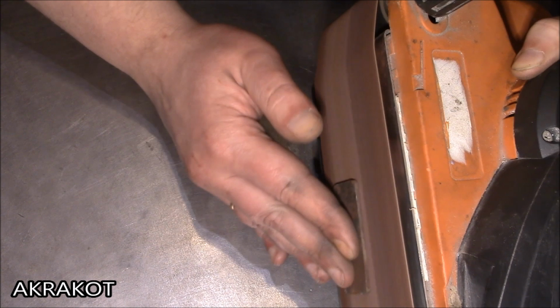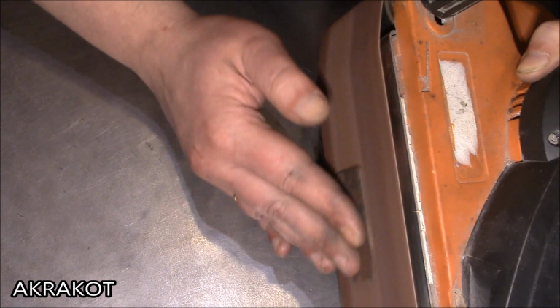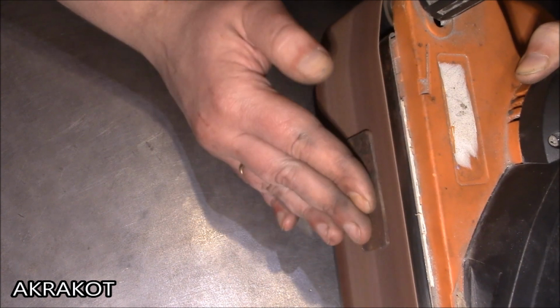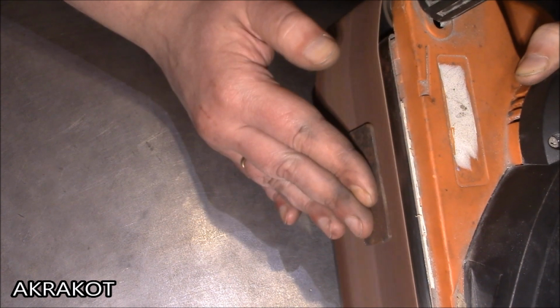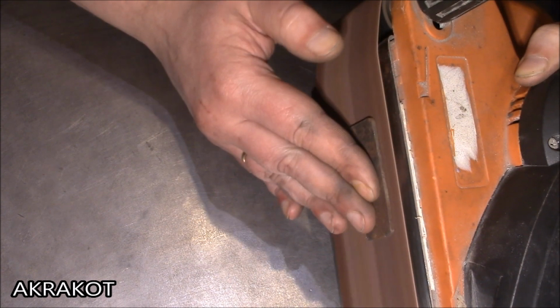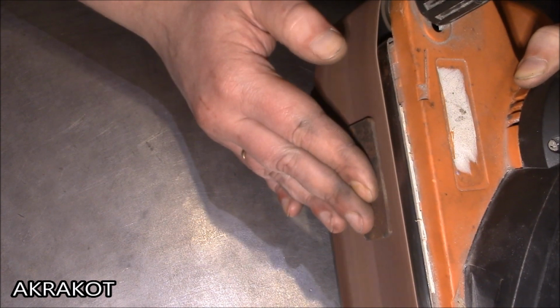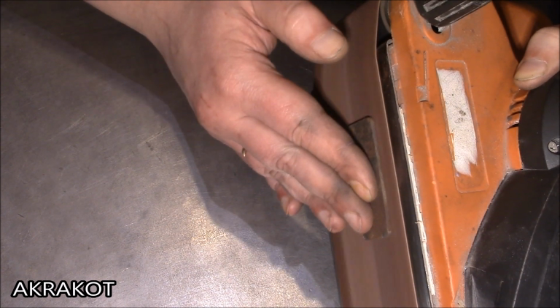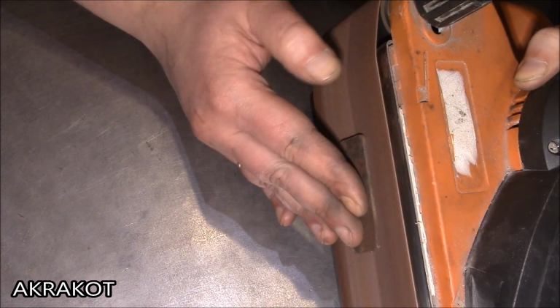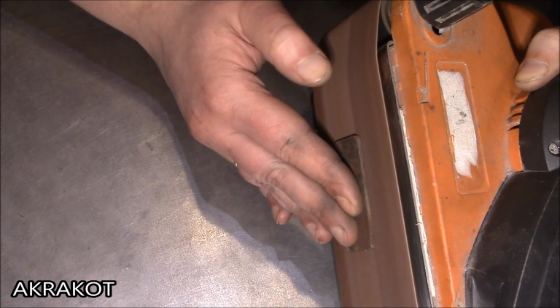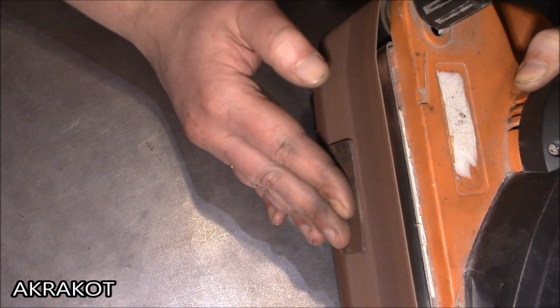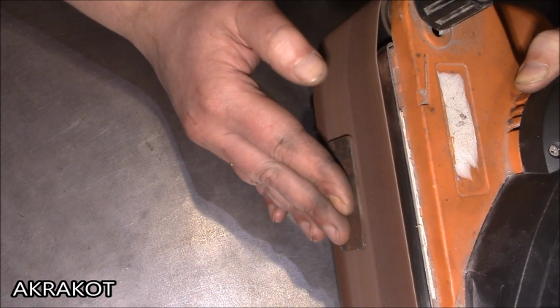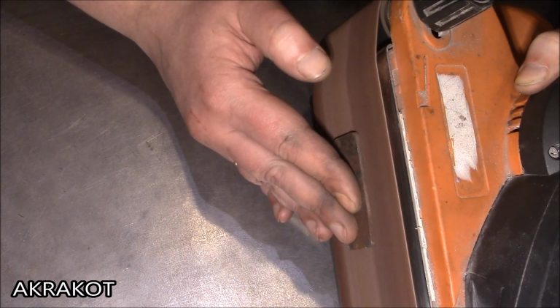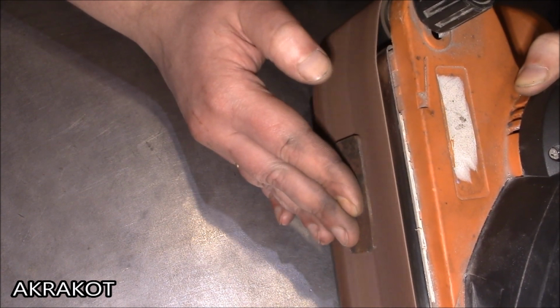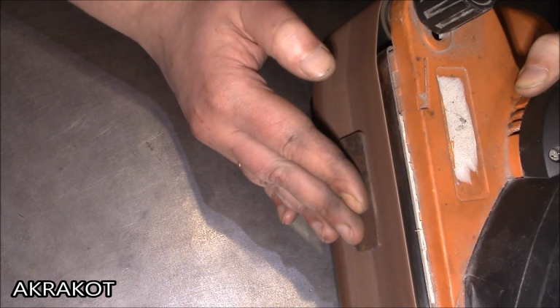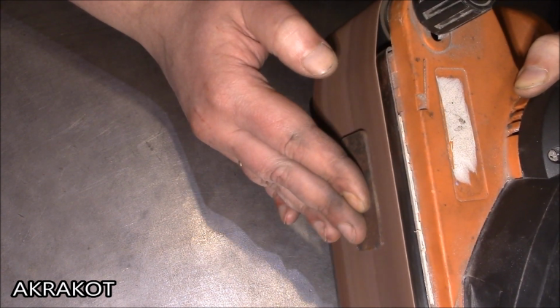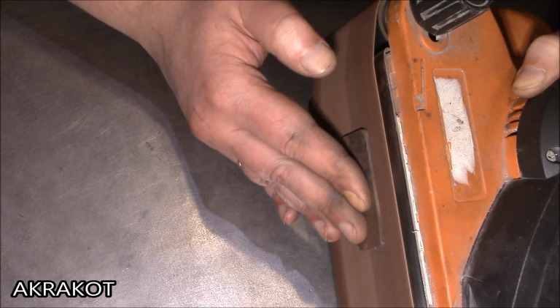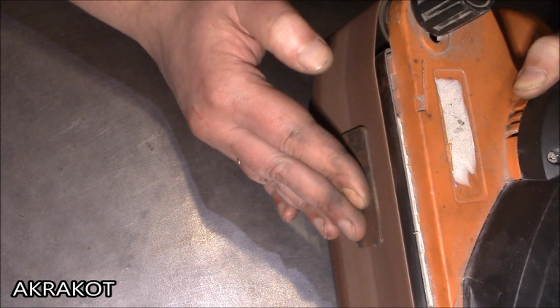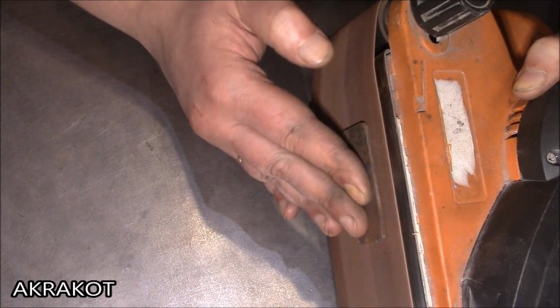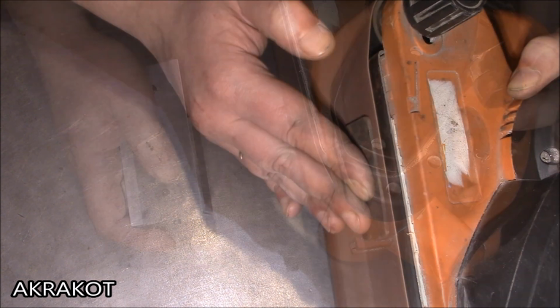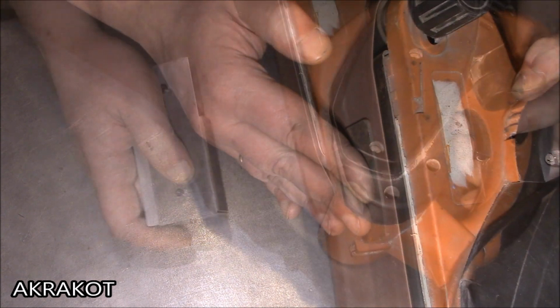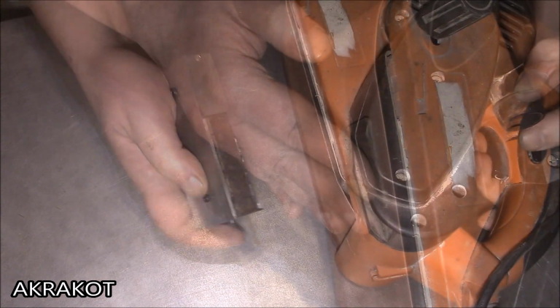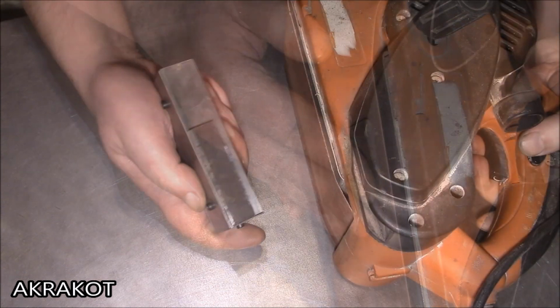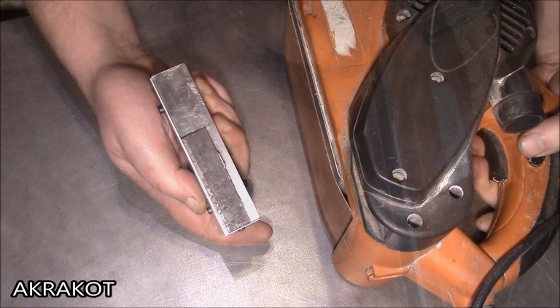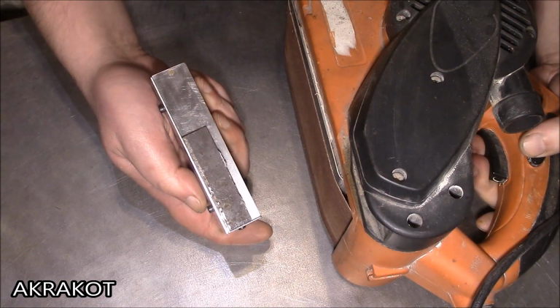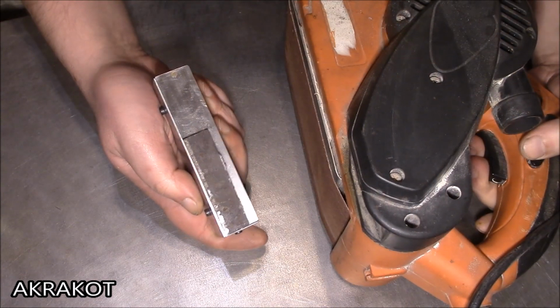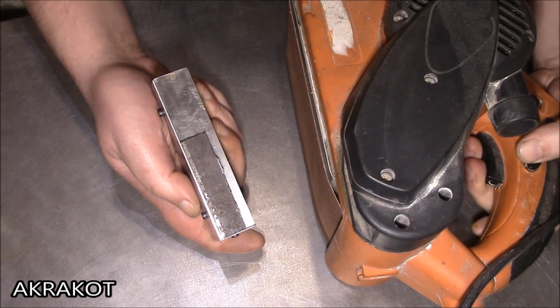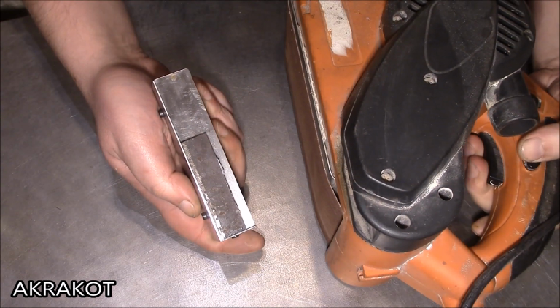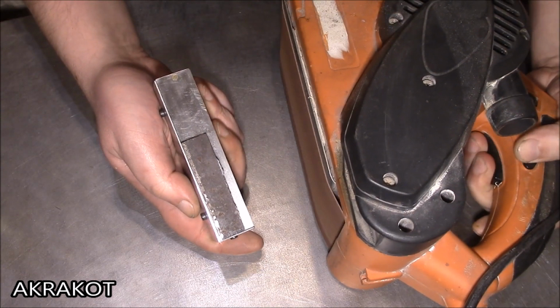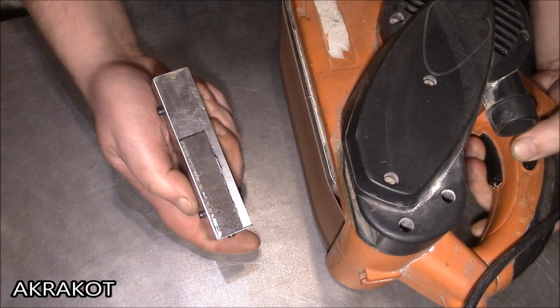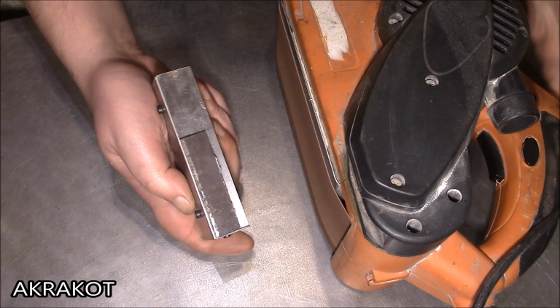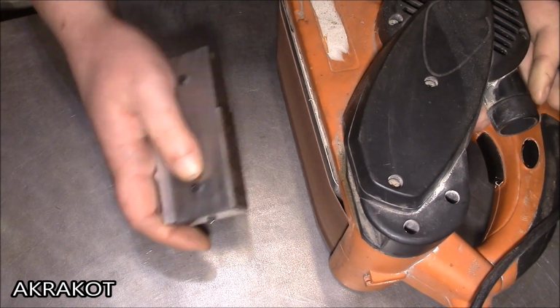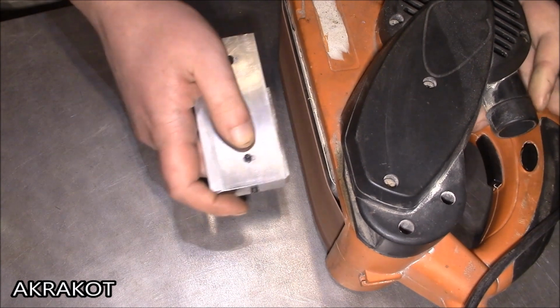Hello dear friends, today we'll make a device for safe and convenient grinding.